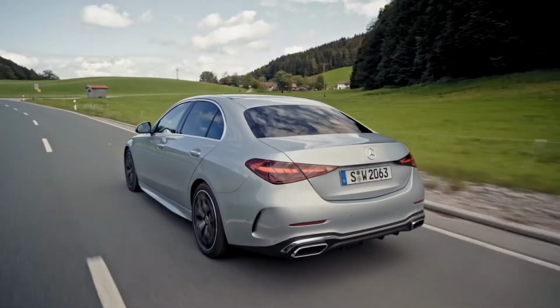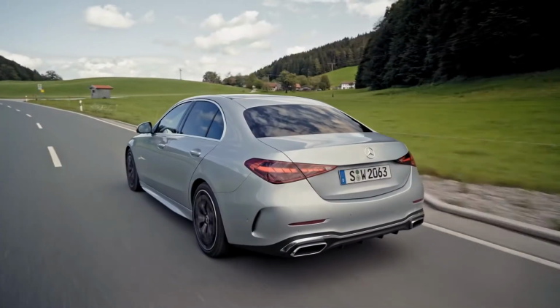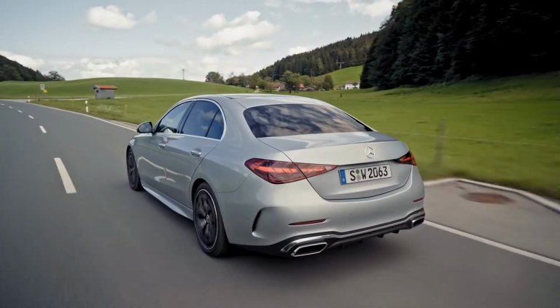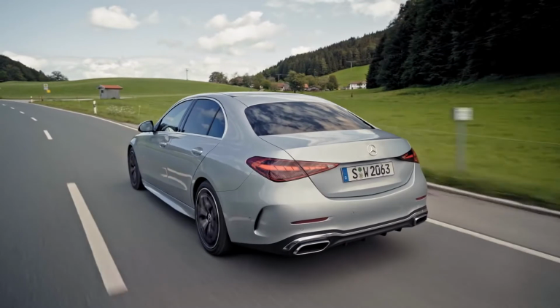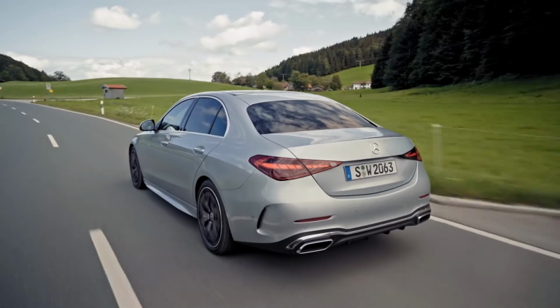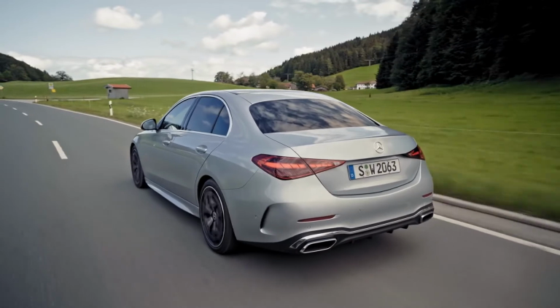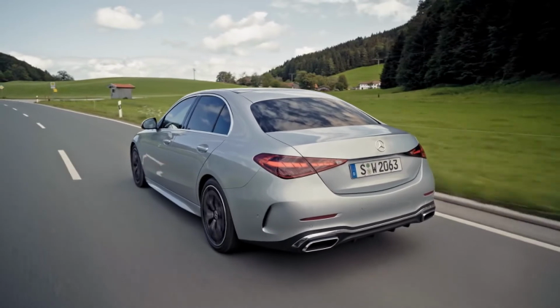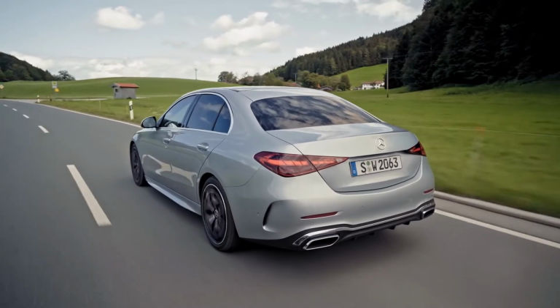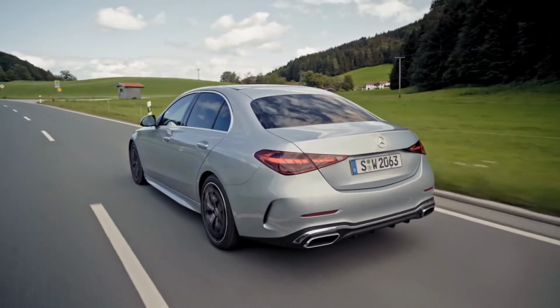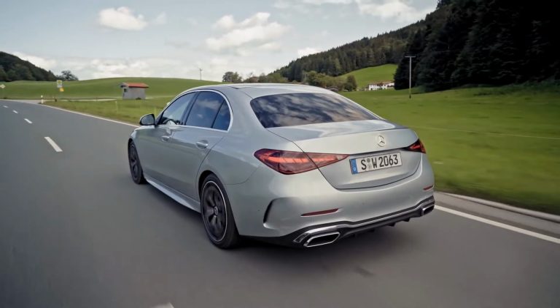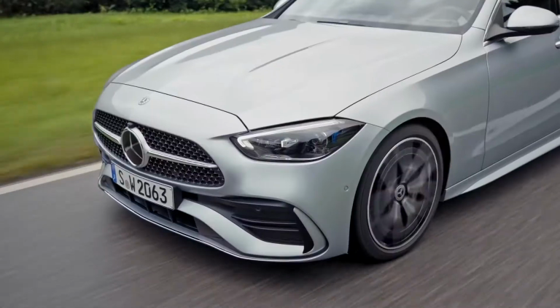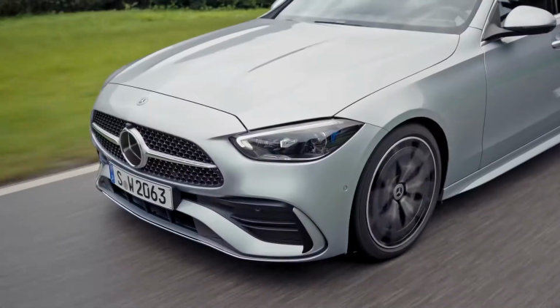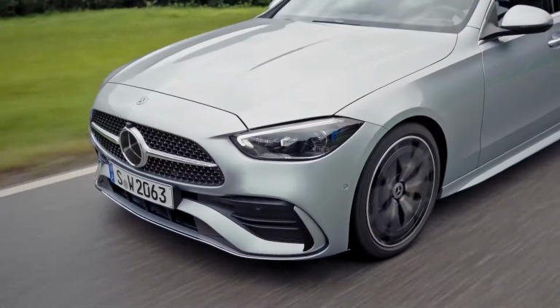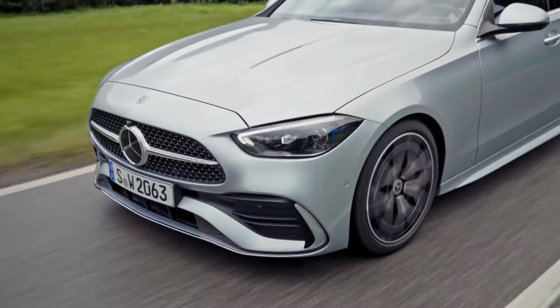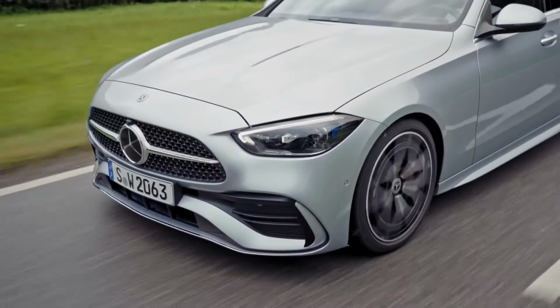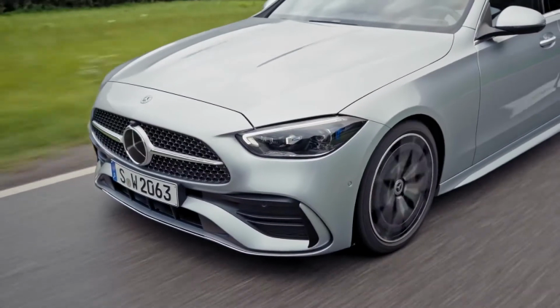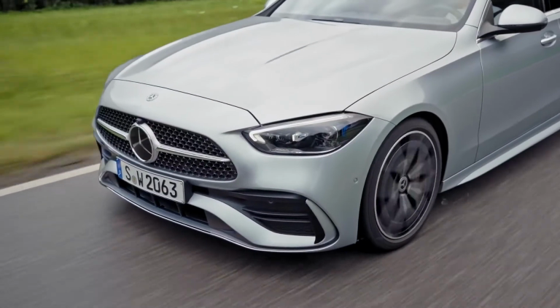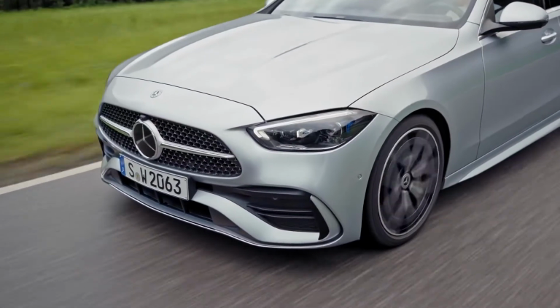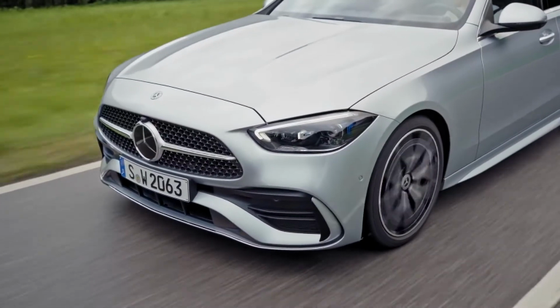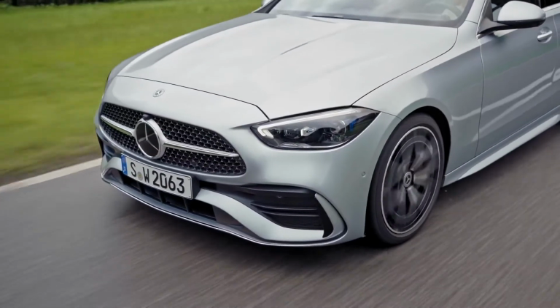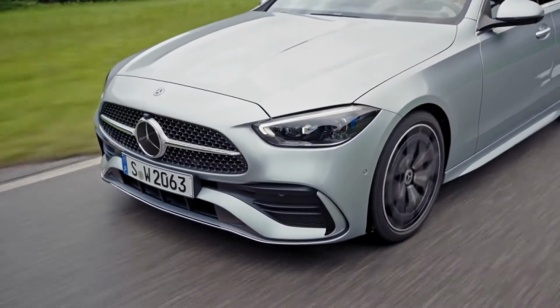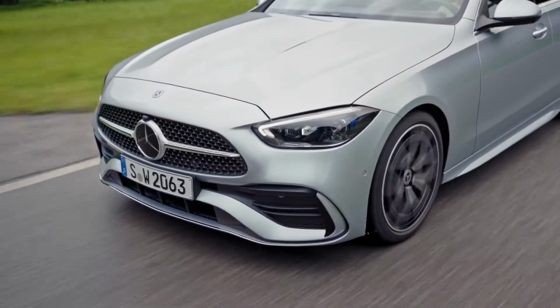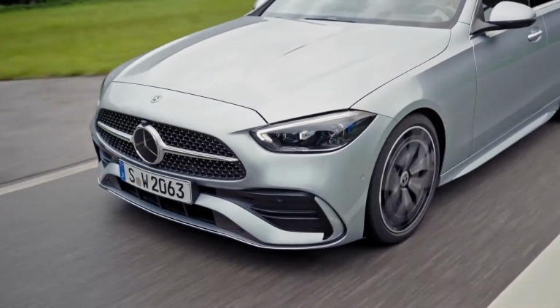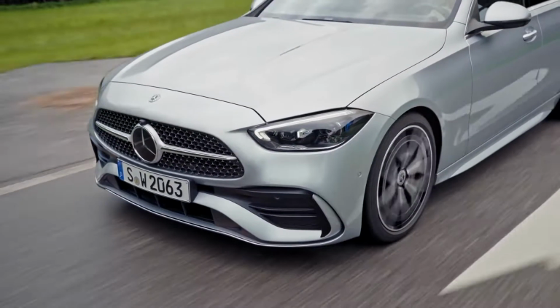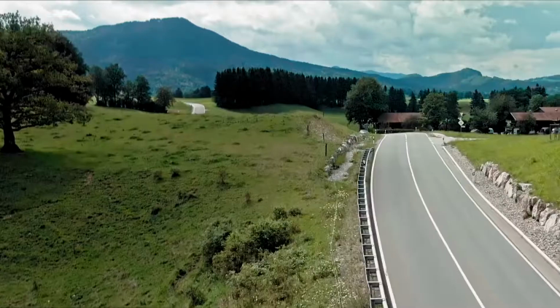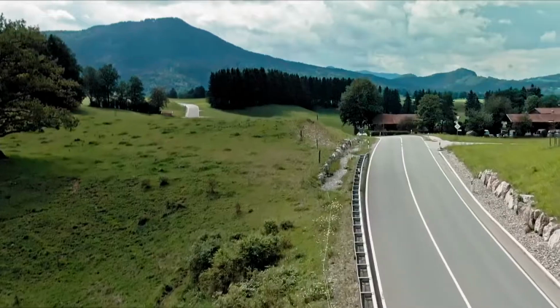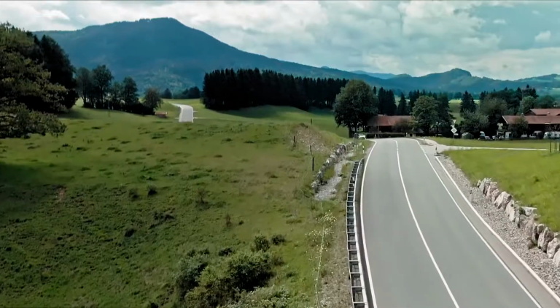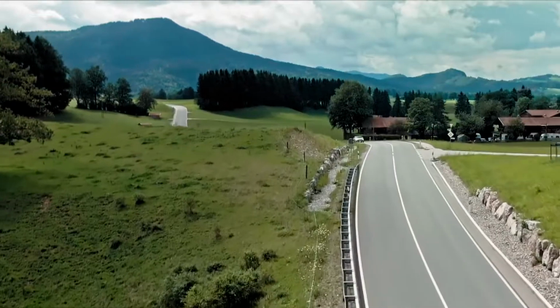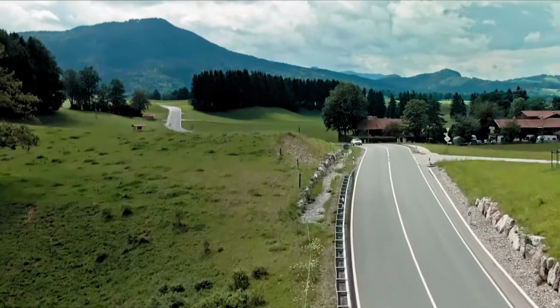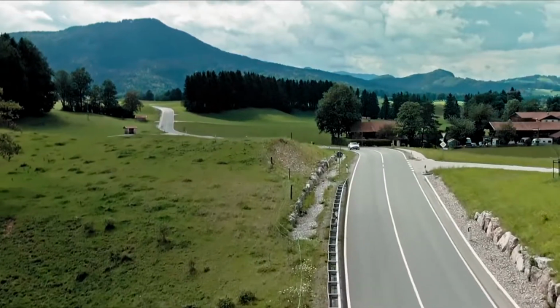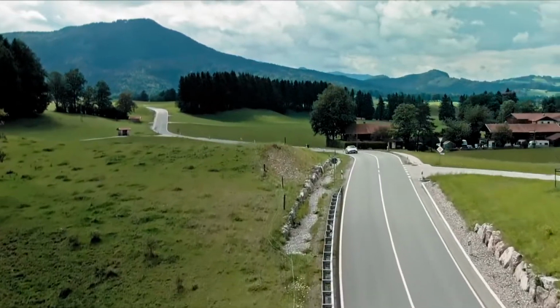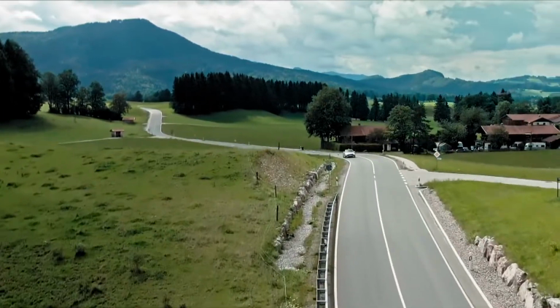Combined, these give us perhaps the best agility and driving dynamics ever on a C-Class.